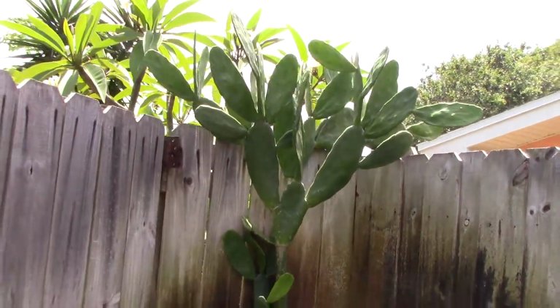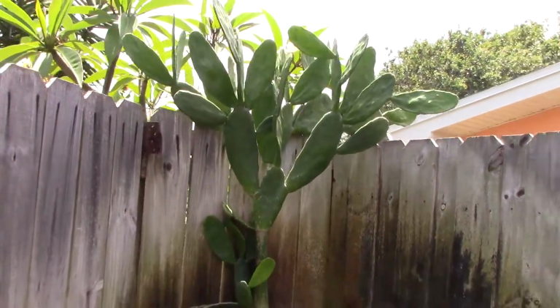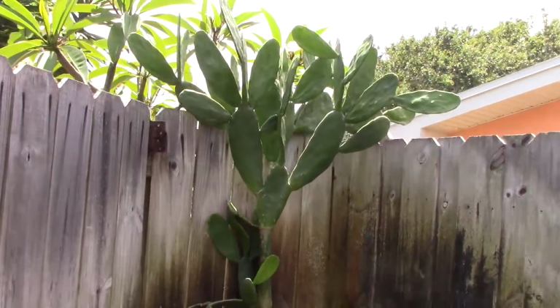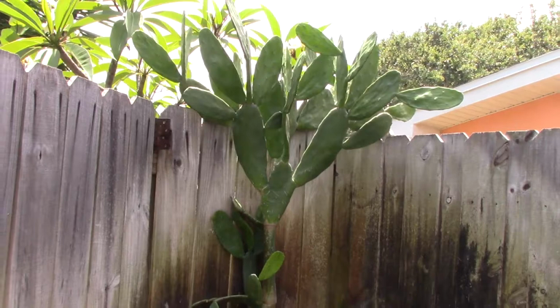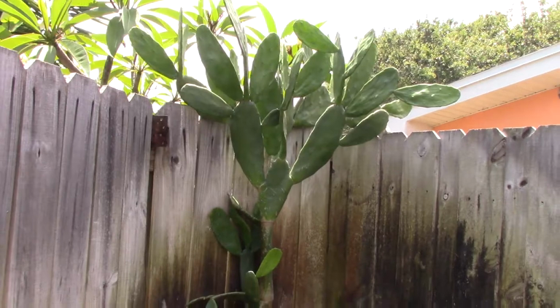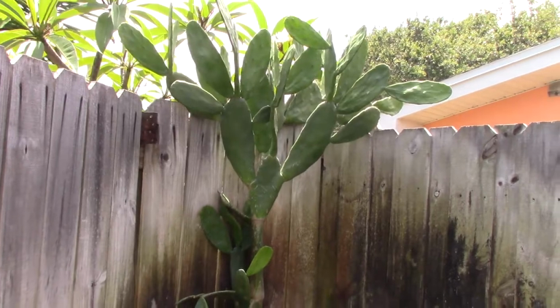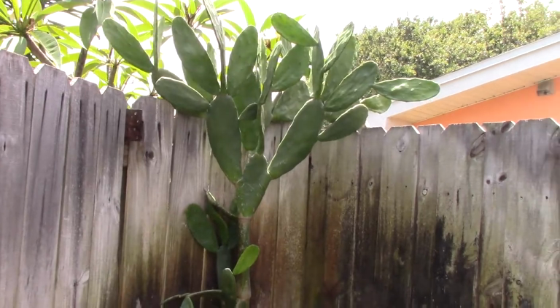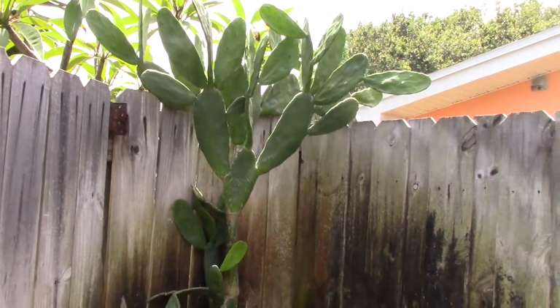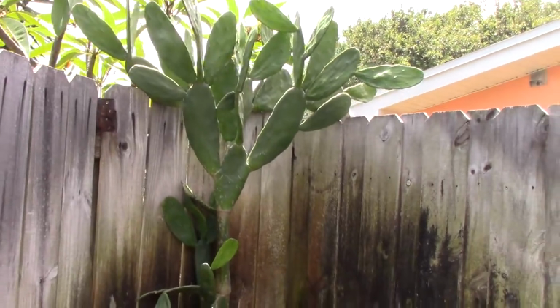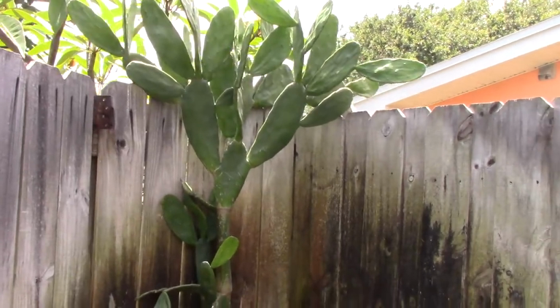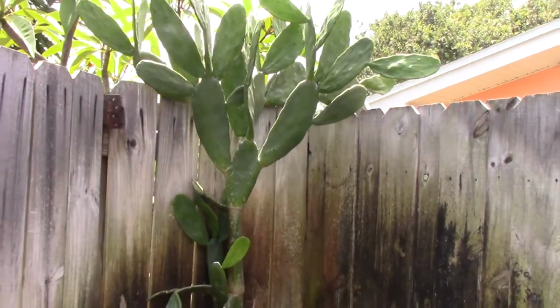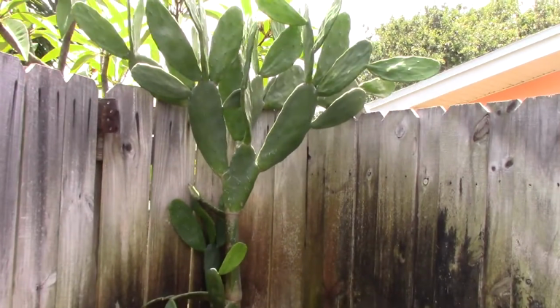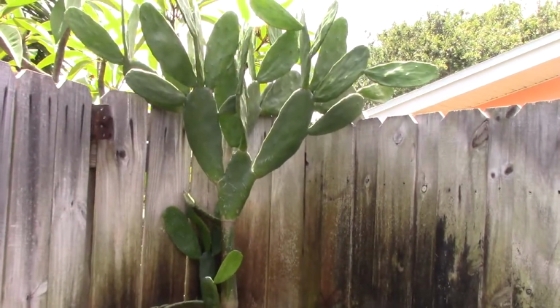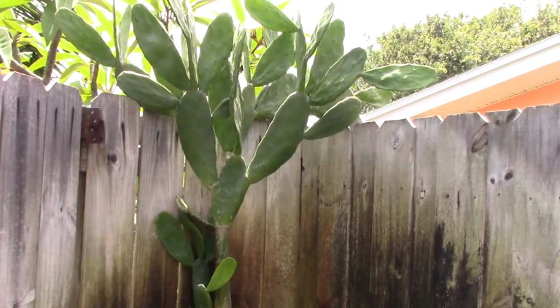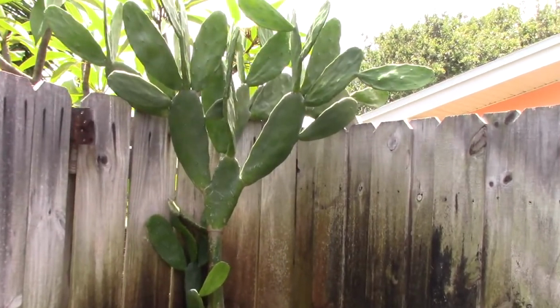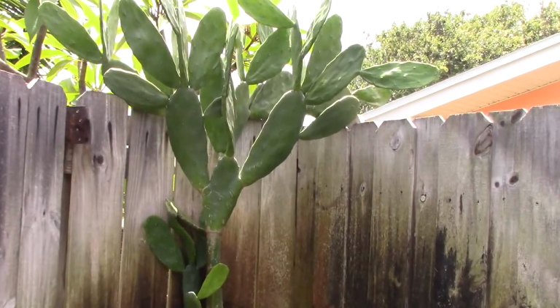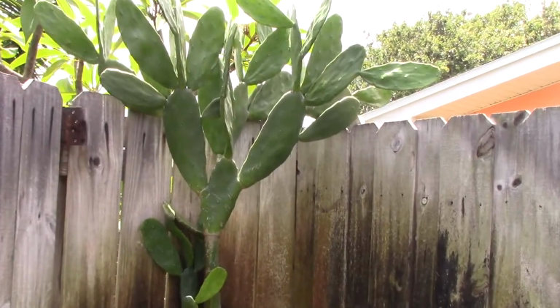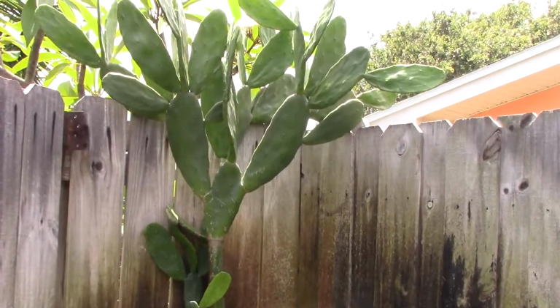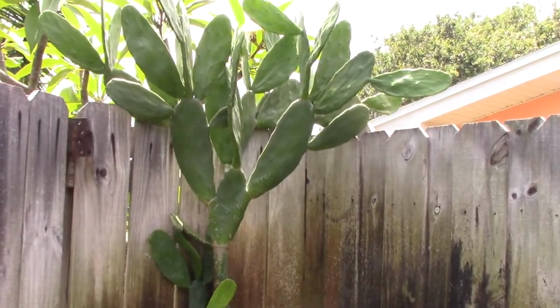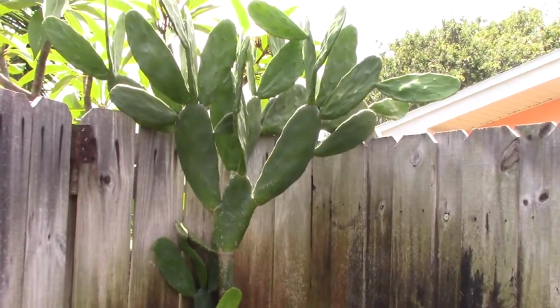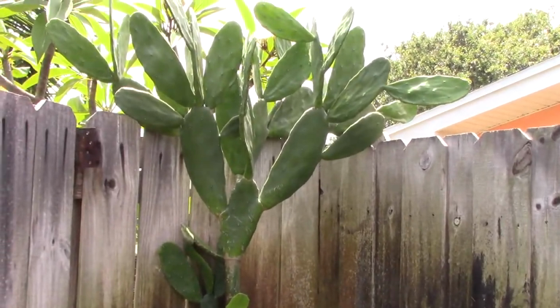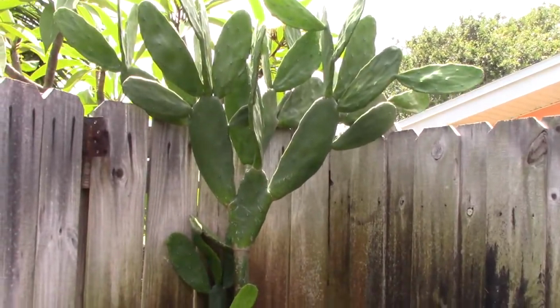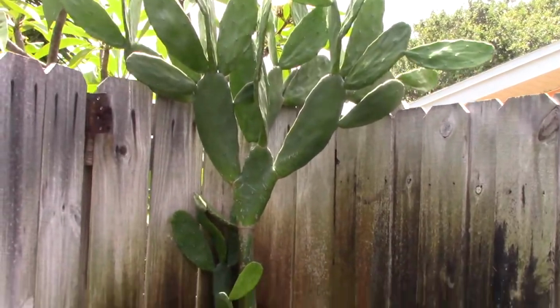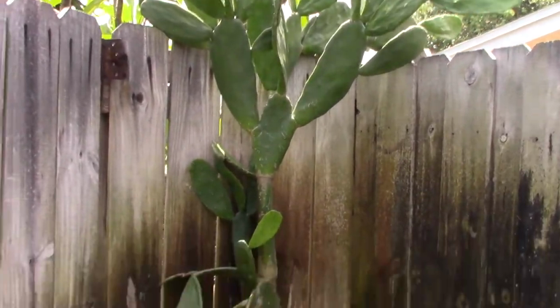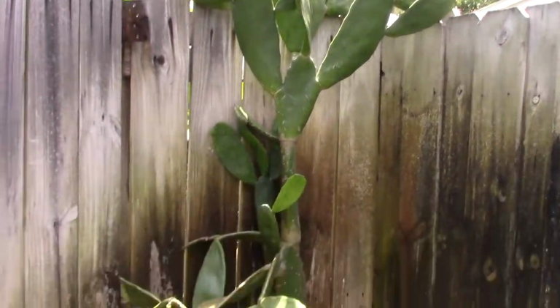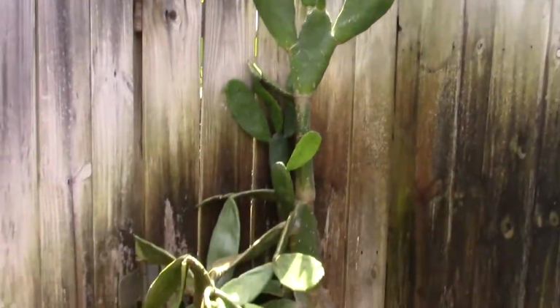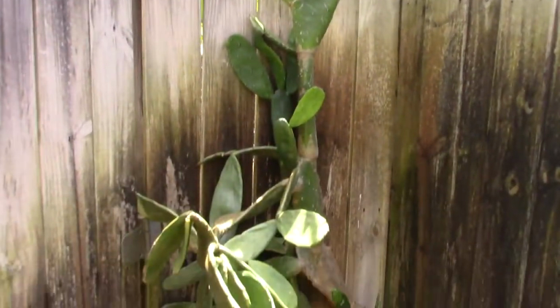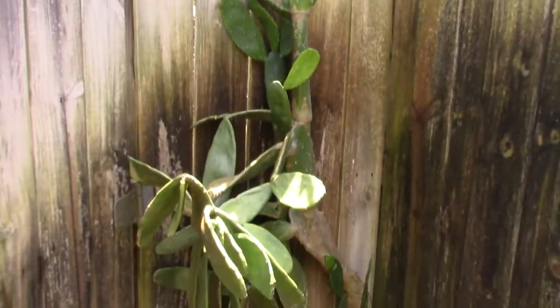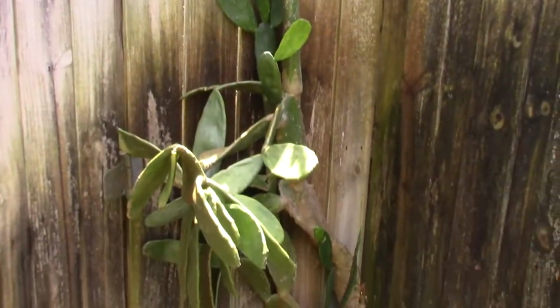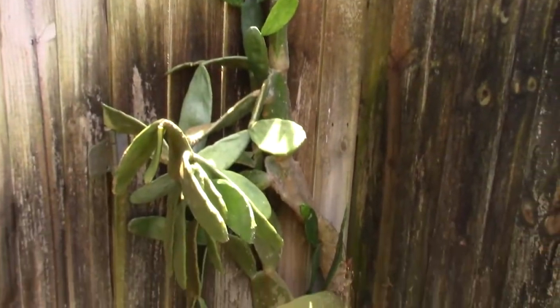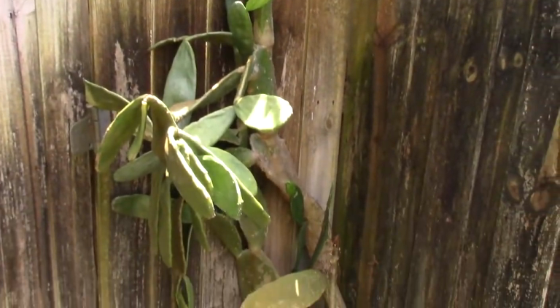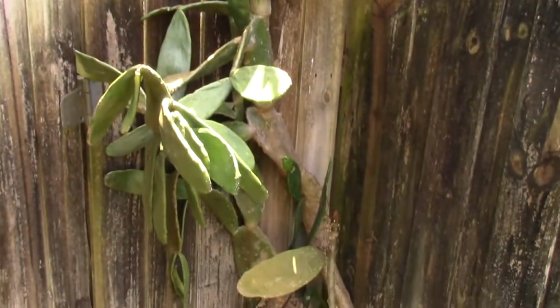So here's one of them. This is an edible thornless pad cactus. It's got a bunch of them. So easy to grow.